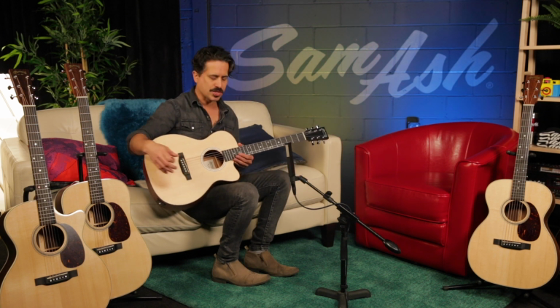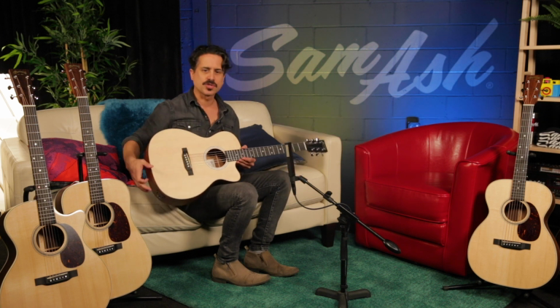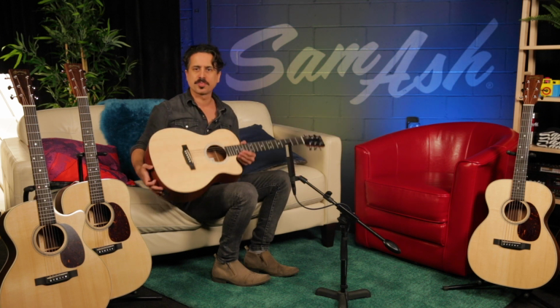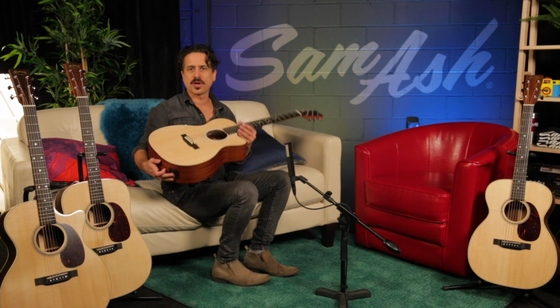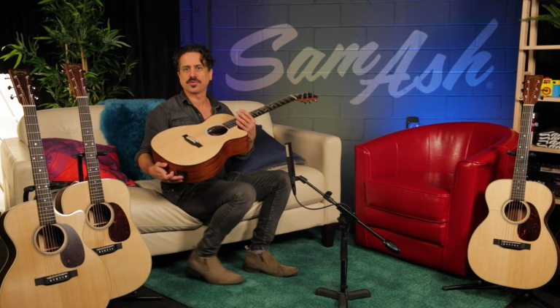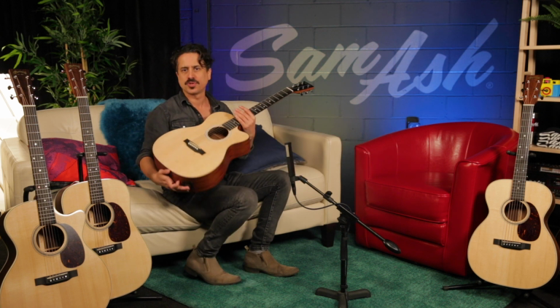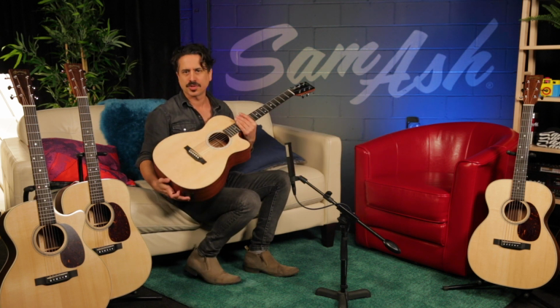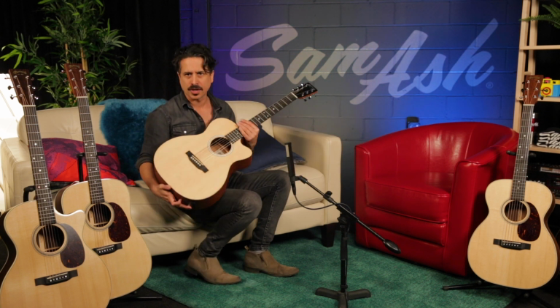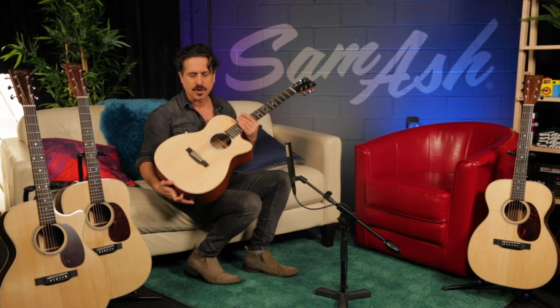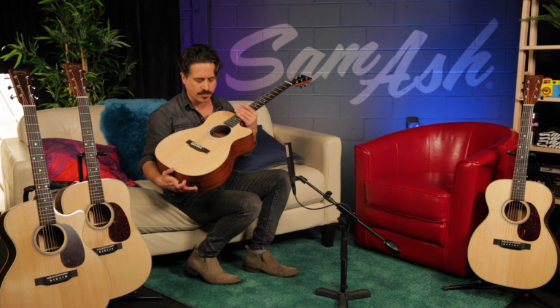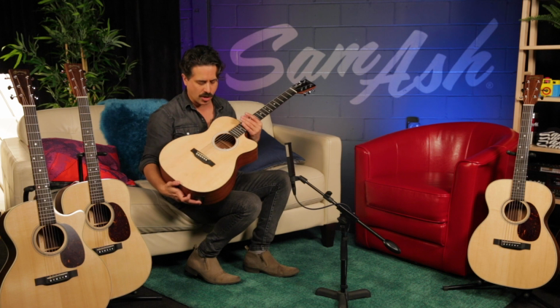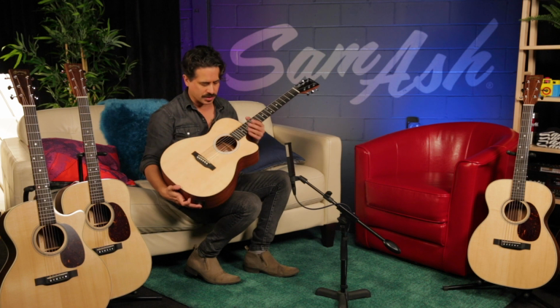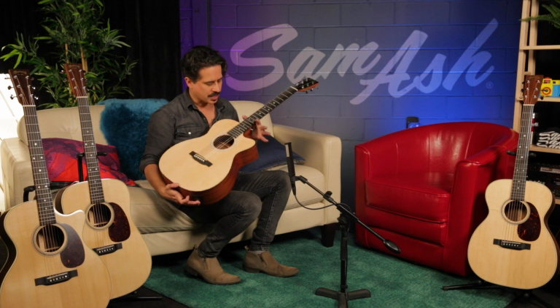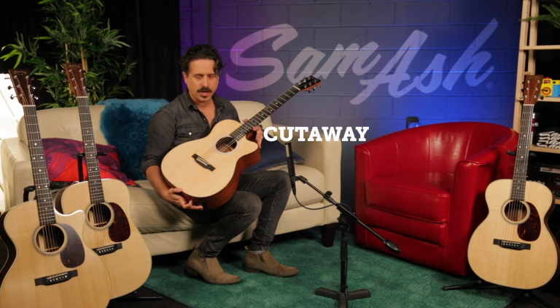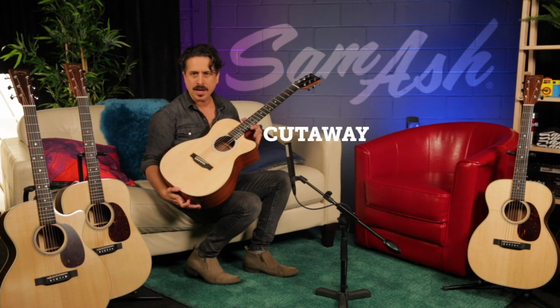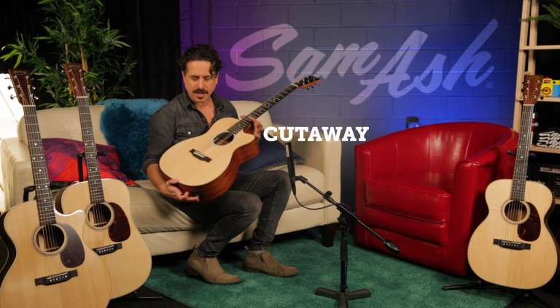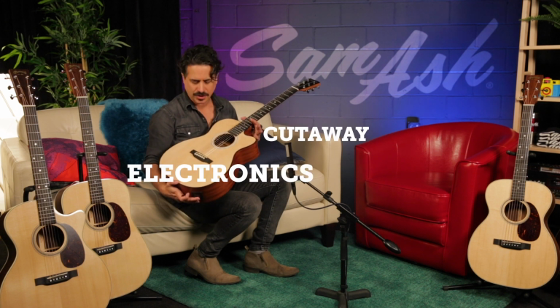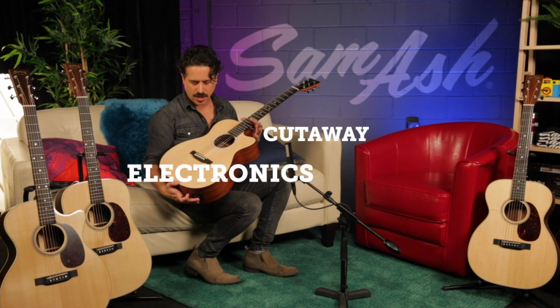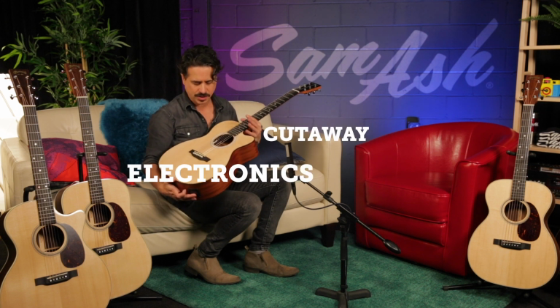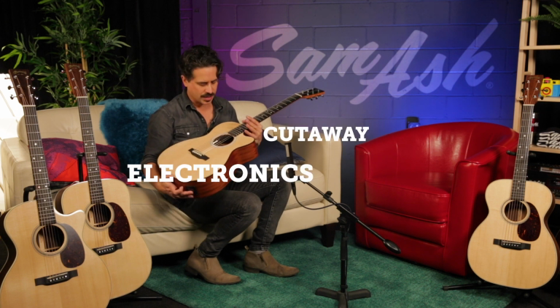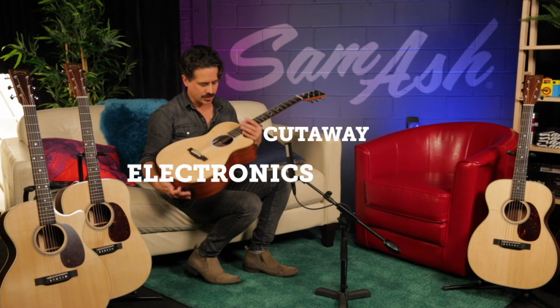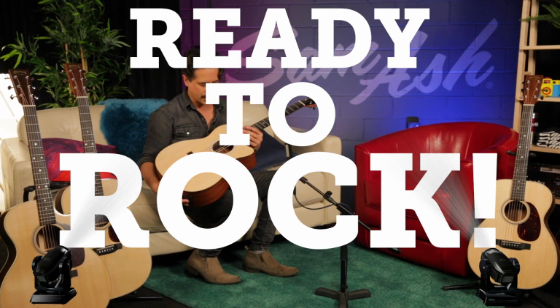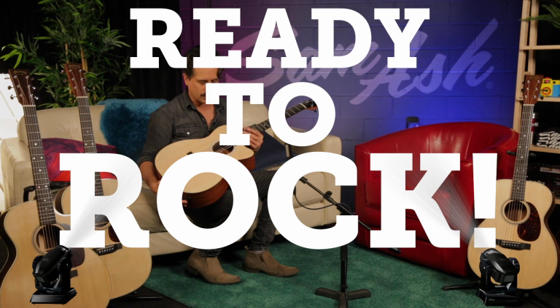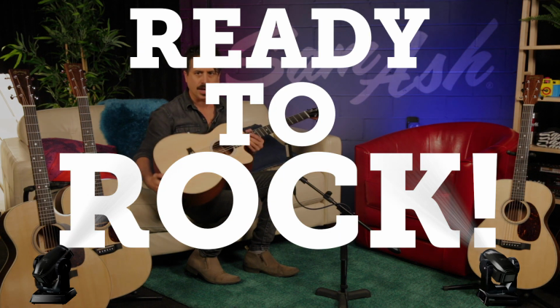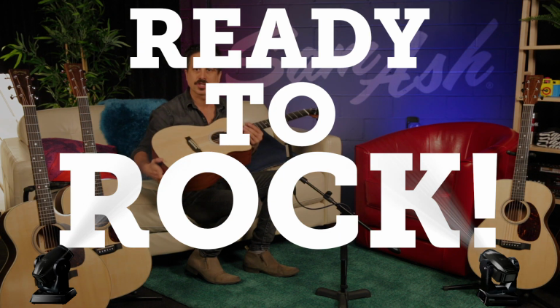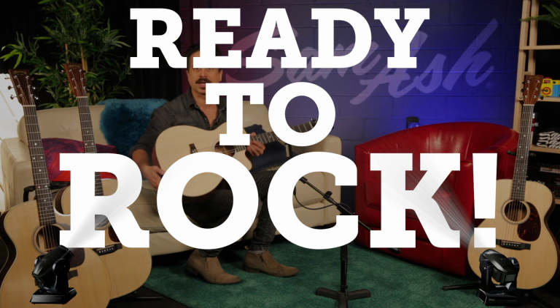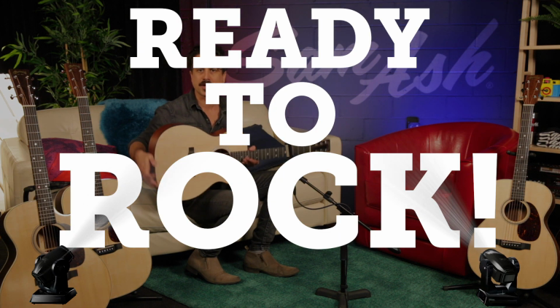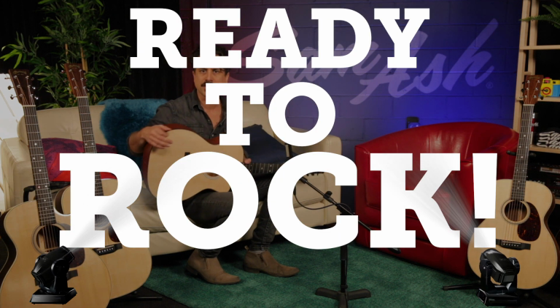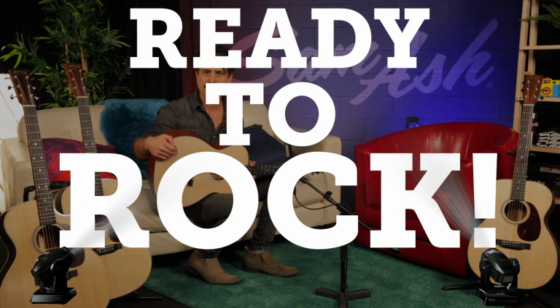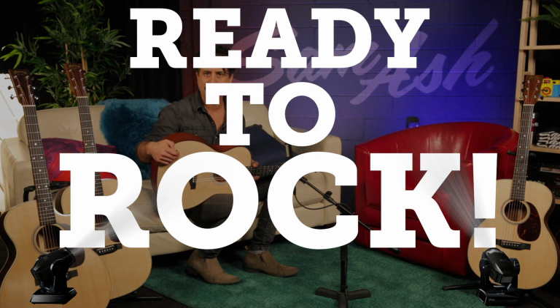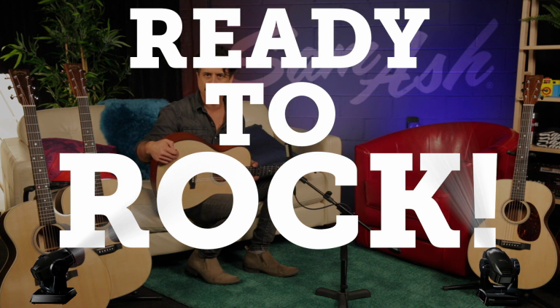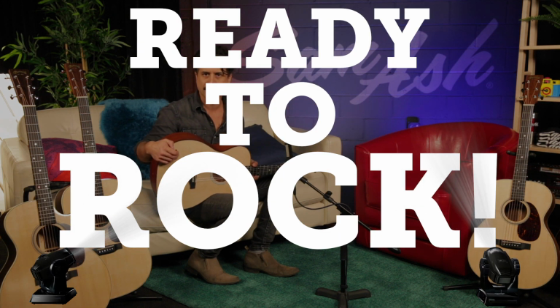So this is the Triple O Jr. from Martin — cutaway, electronics — it's ready to rock. Check it out here at Sam Ash Music.